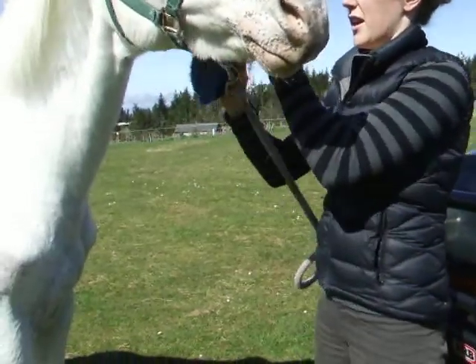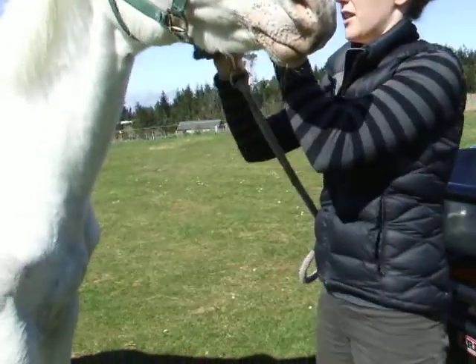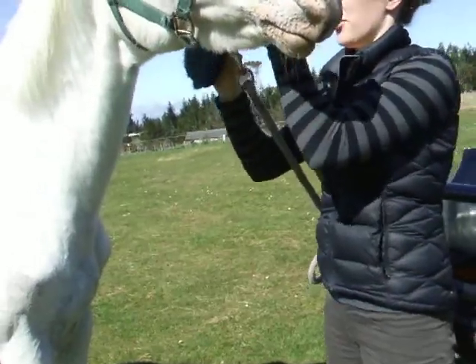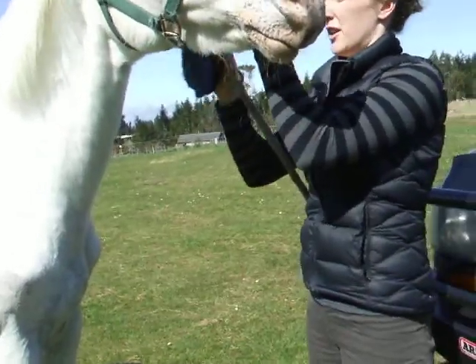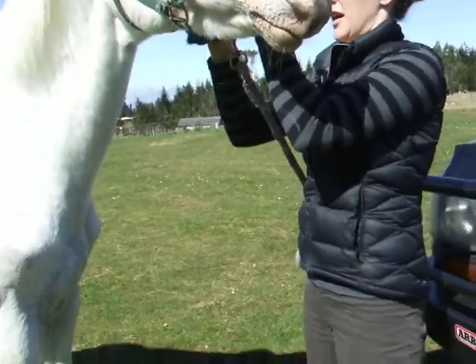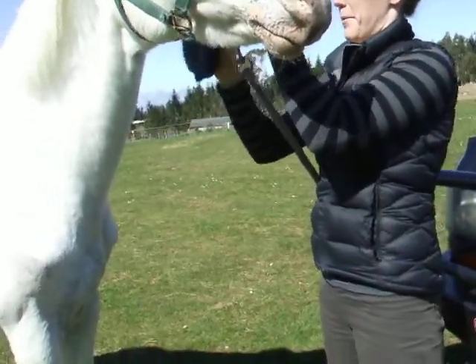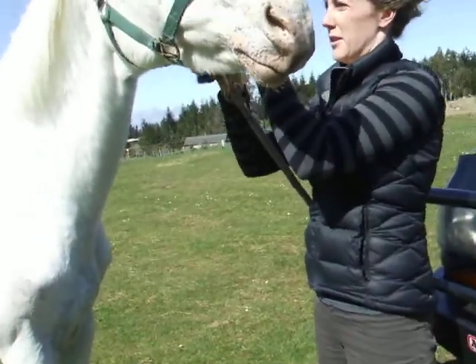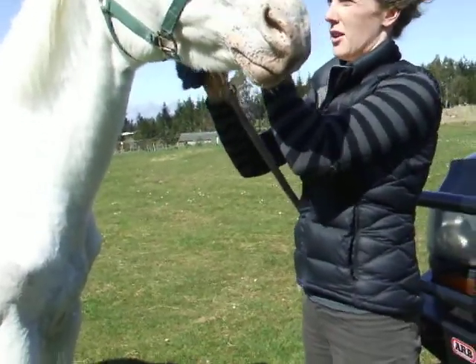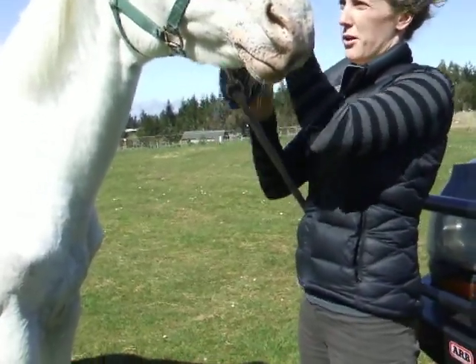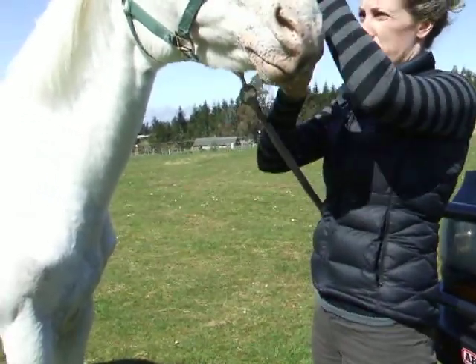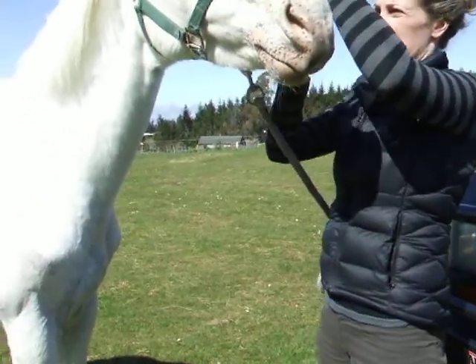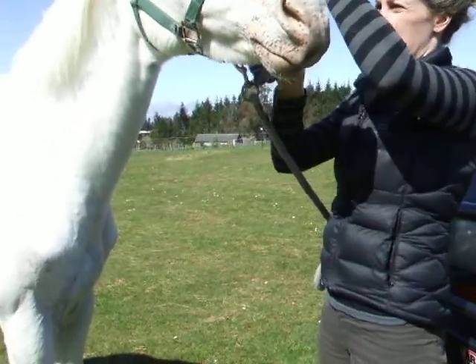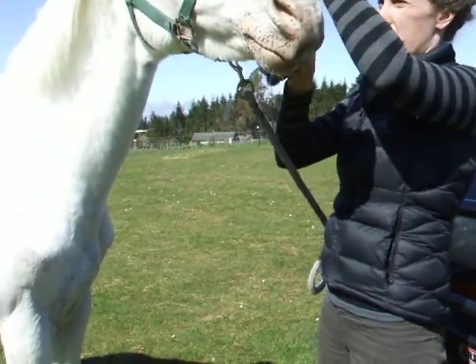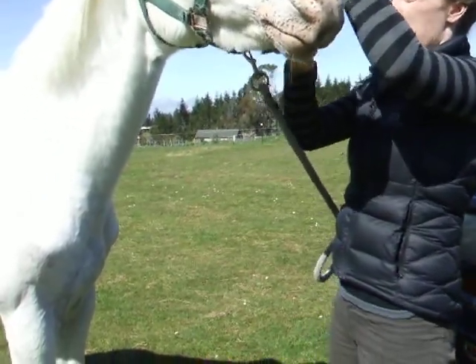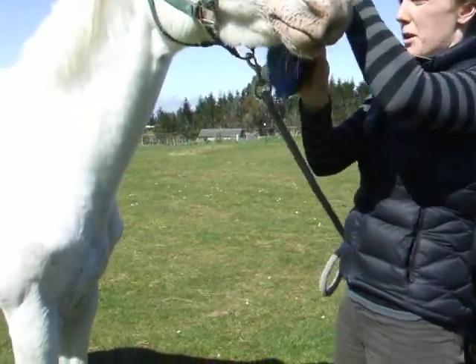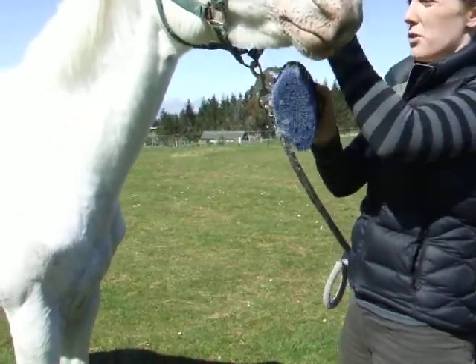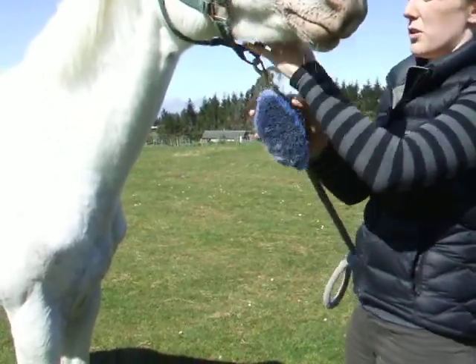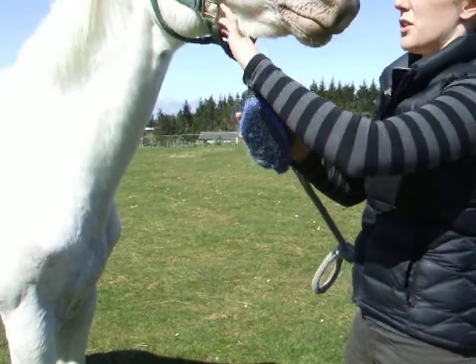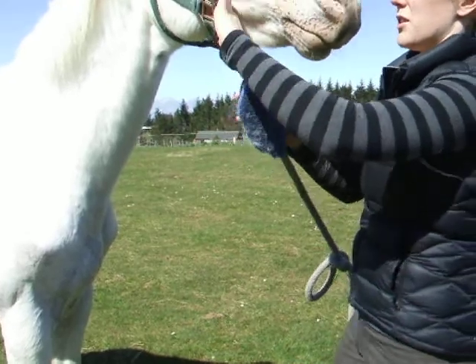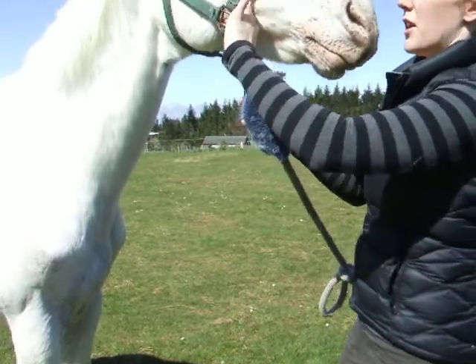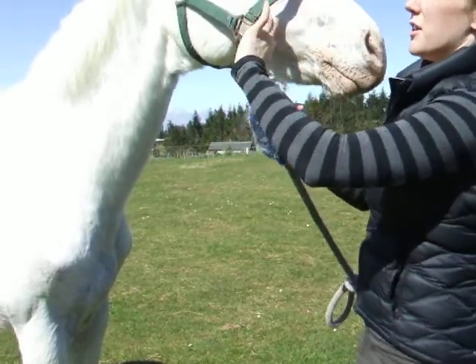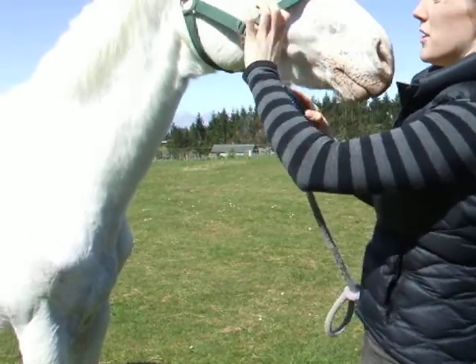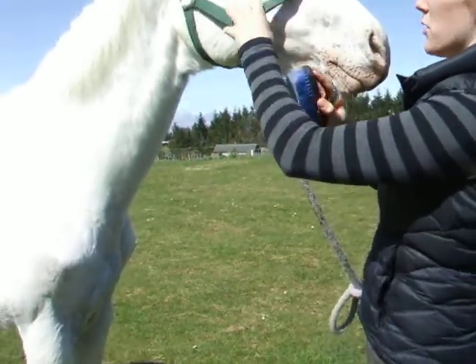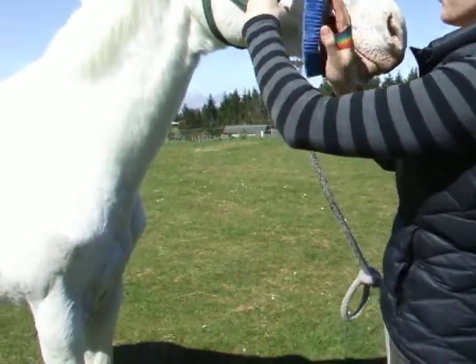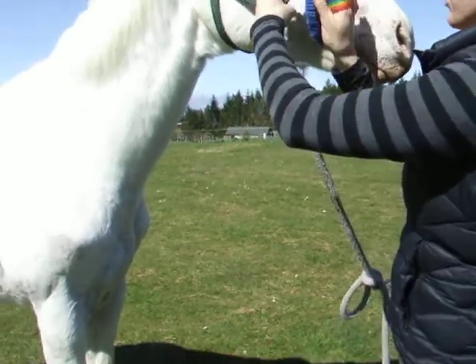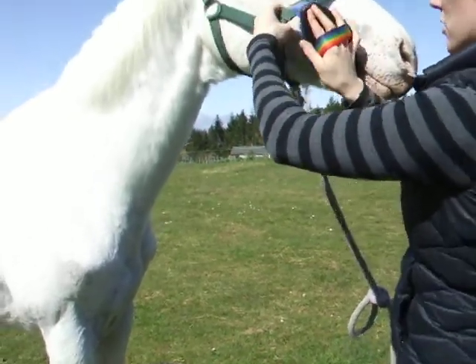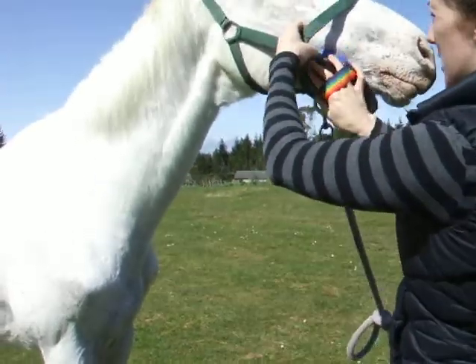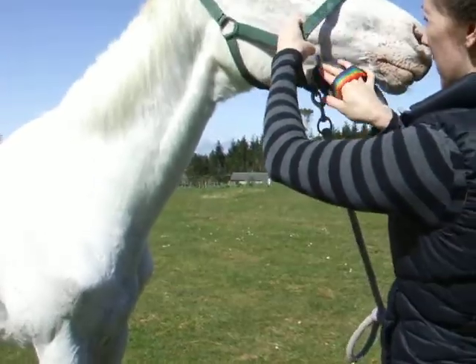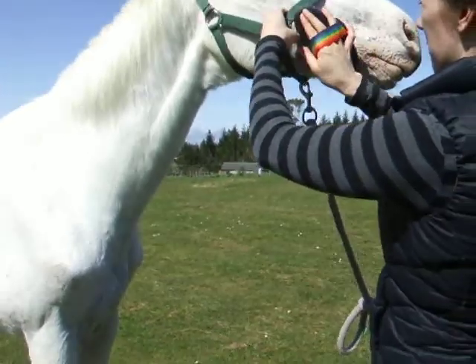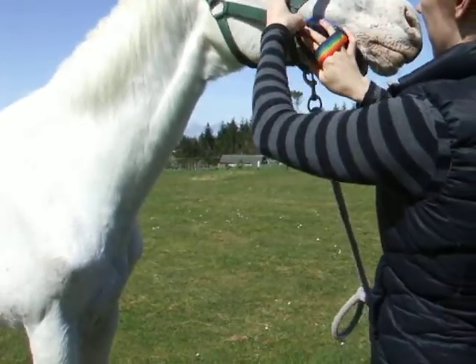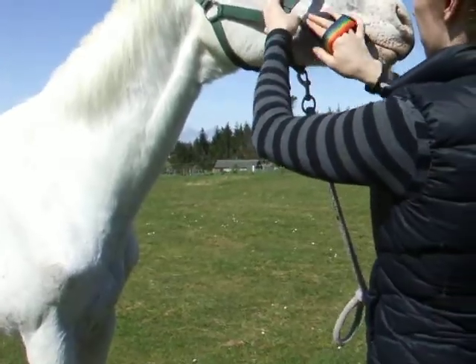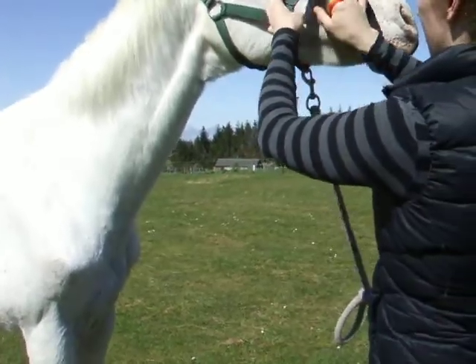Try and get up under the halter as well. Make sure that she's tied nice and short so she can't get away from you.